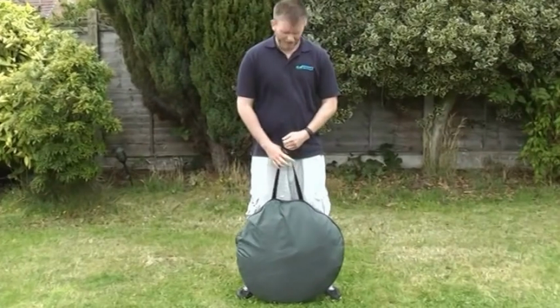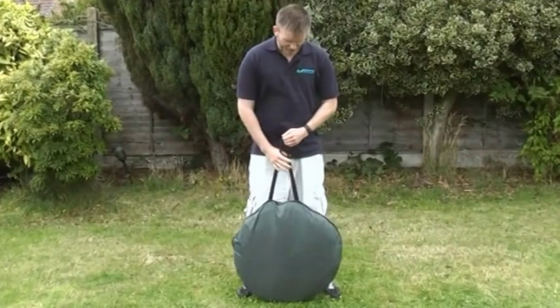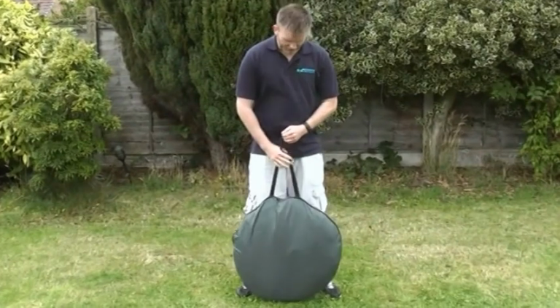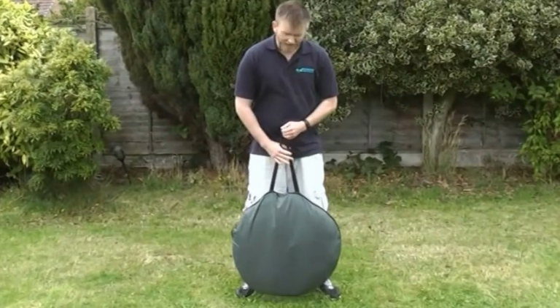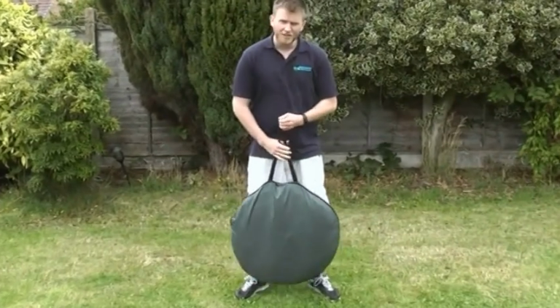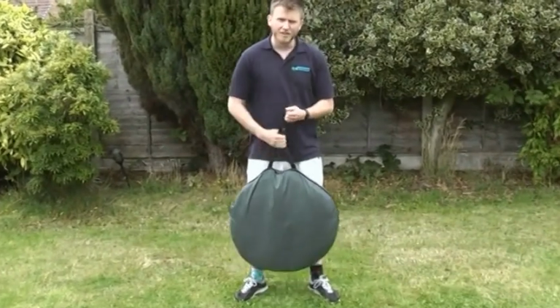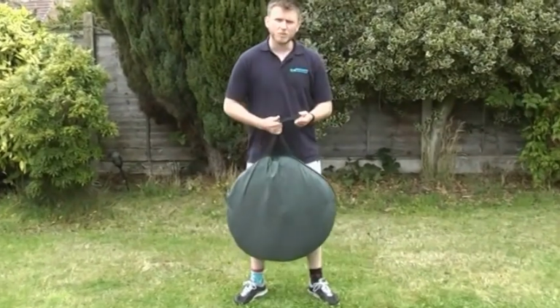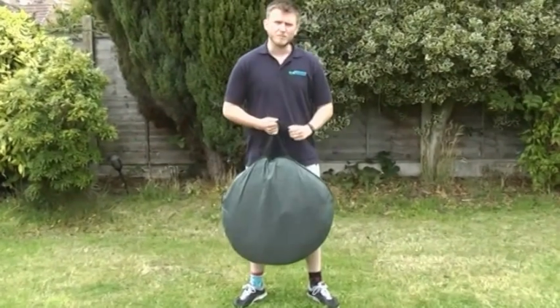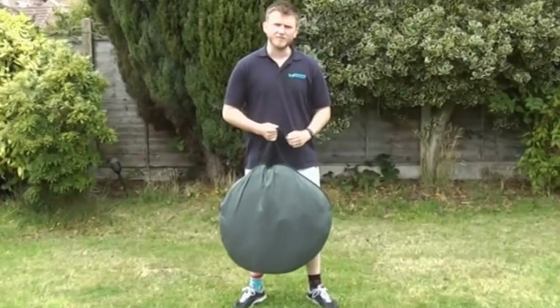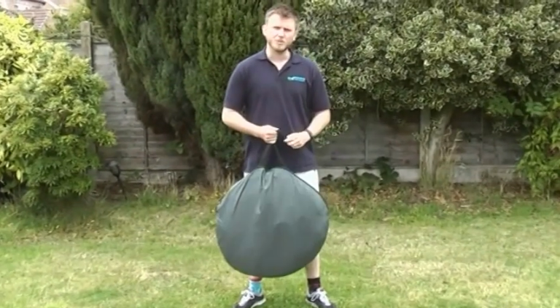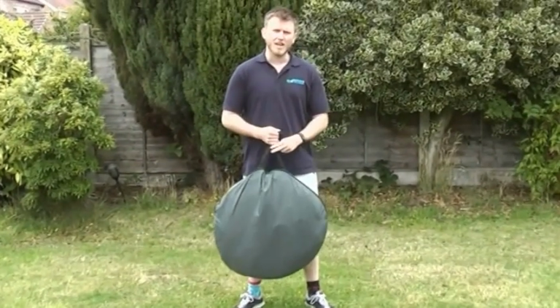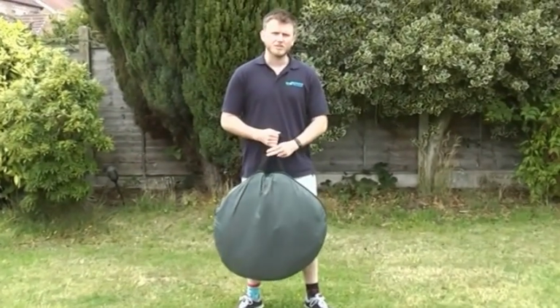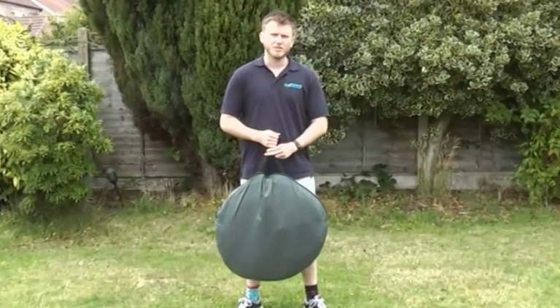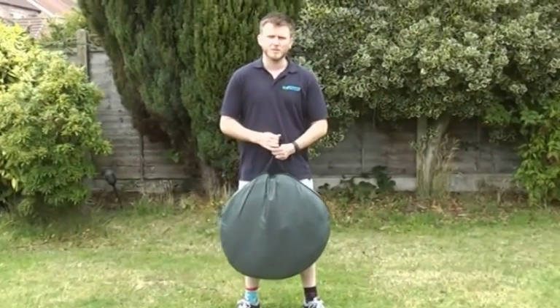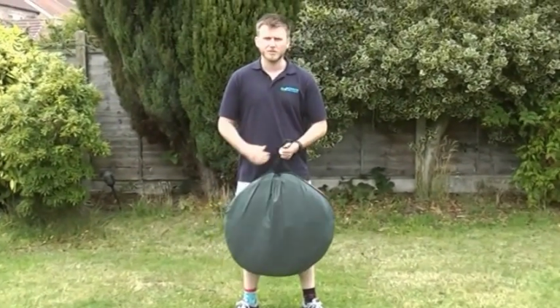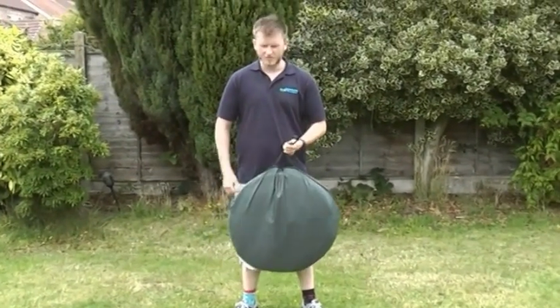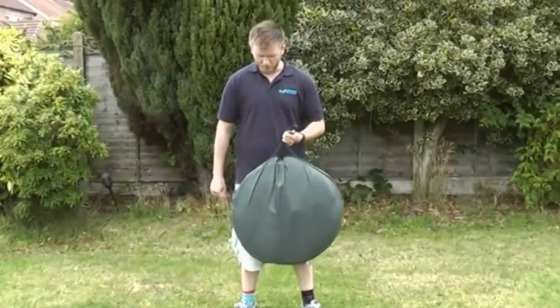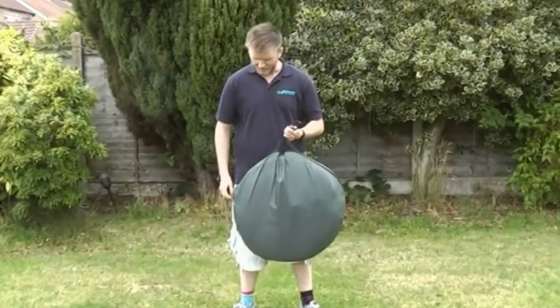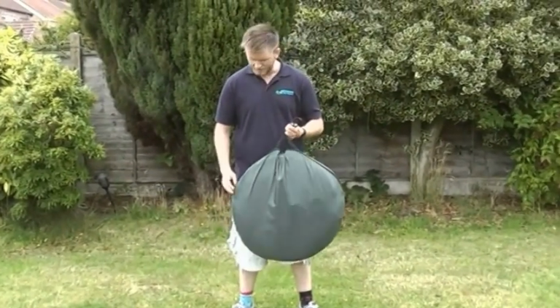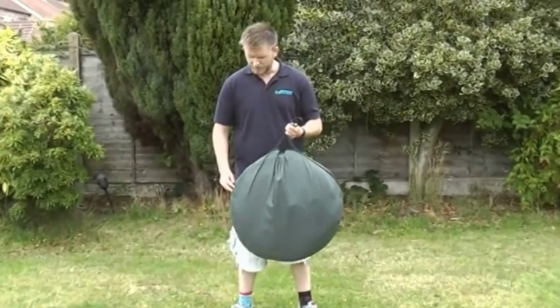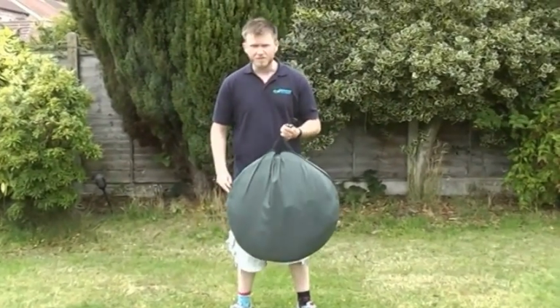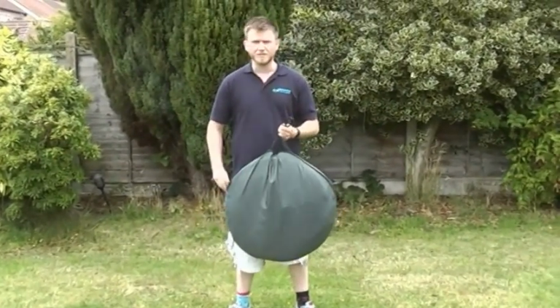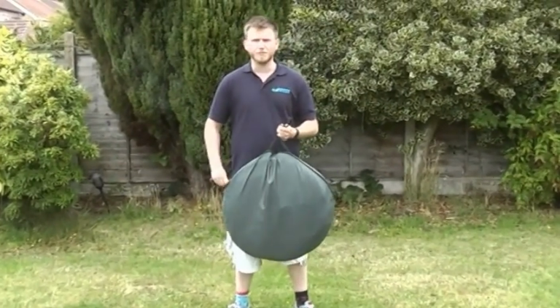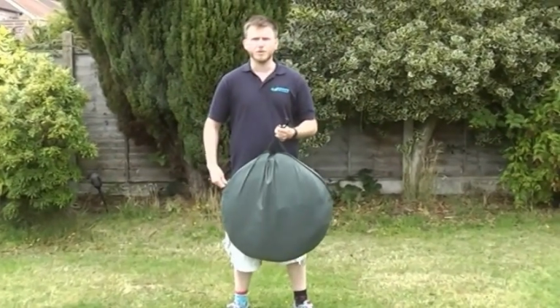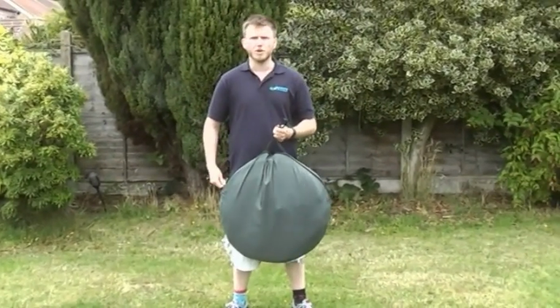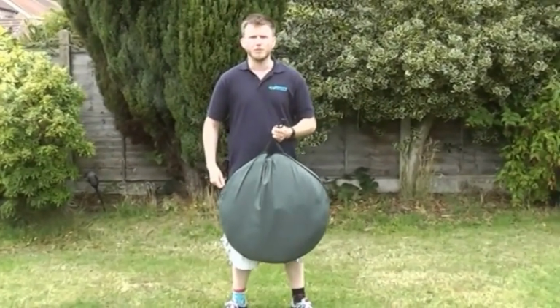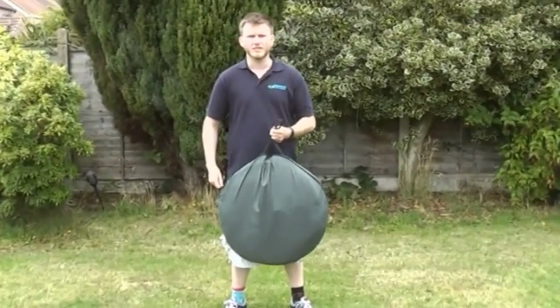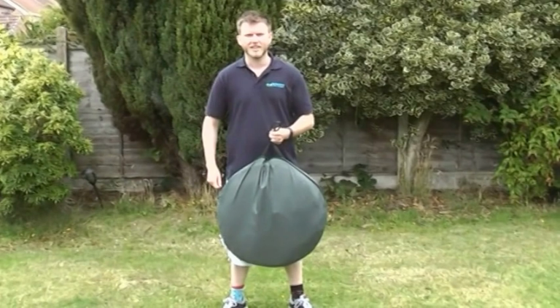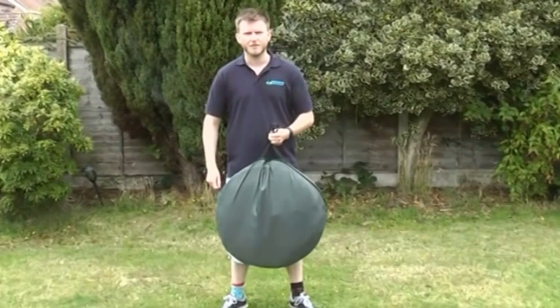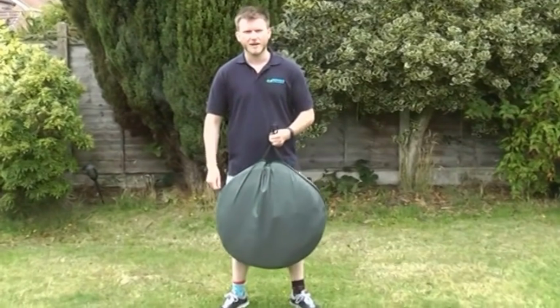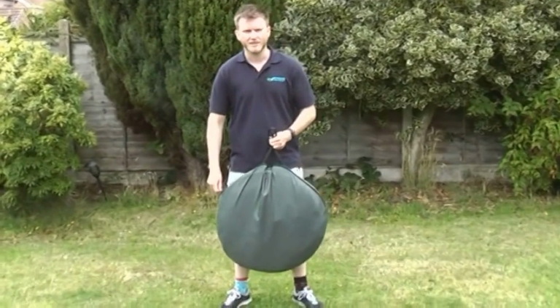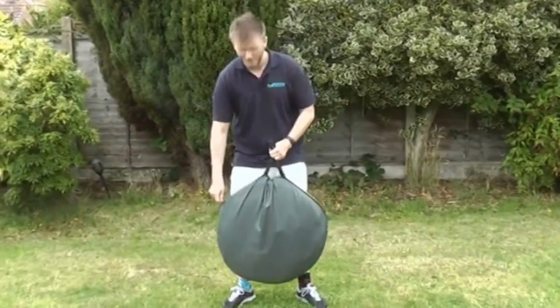Hi, here I've got the Quick Bivvy 2000. I'm going to do a quick demonstration of putting it up and taking it back down.